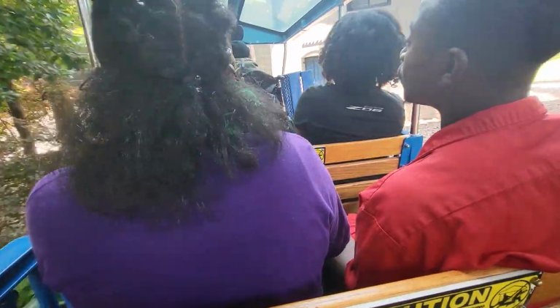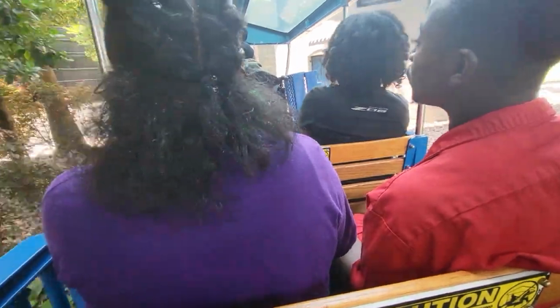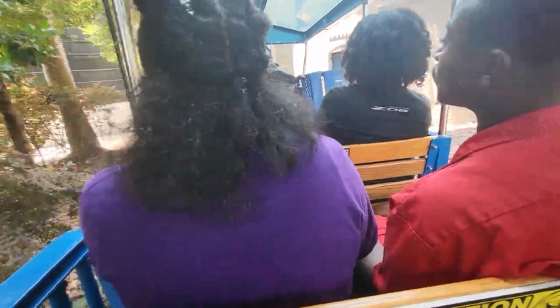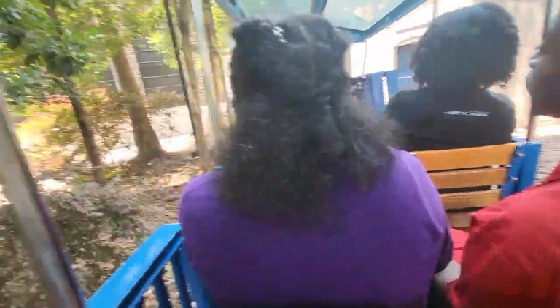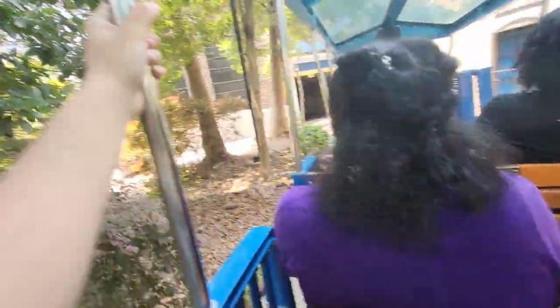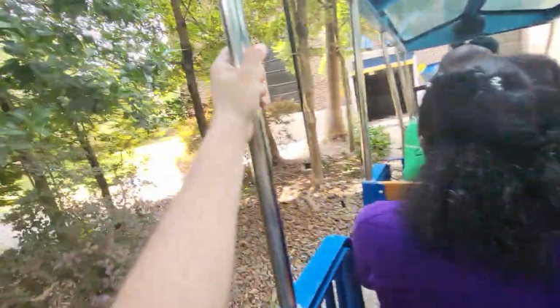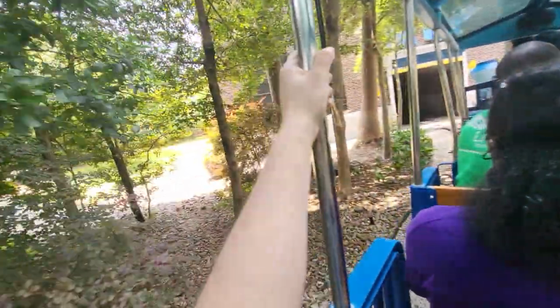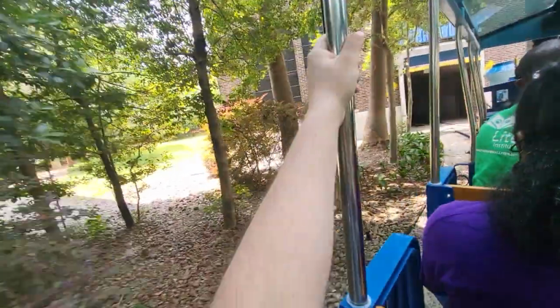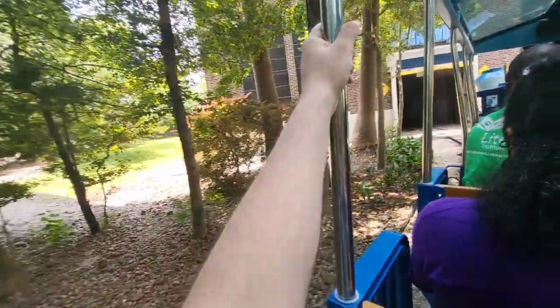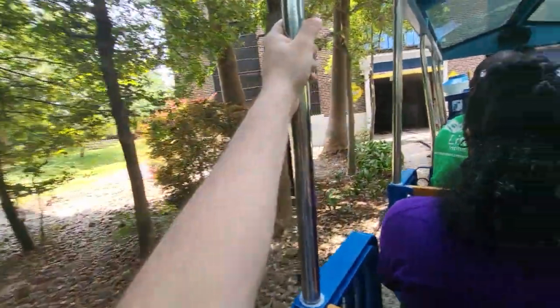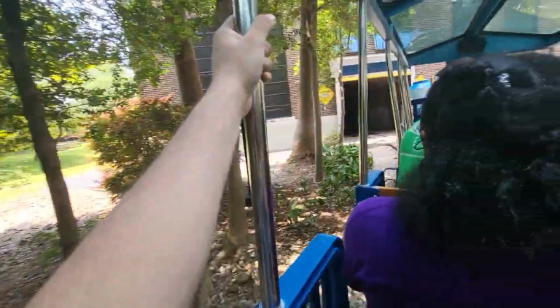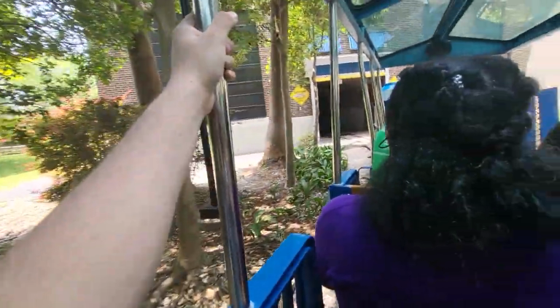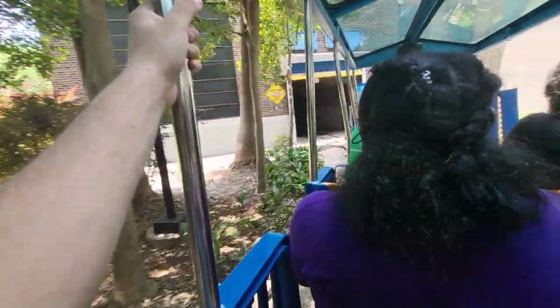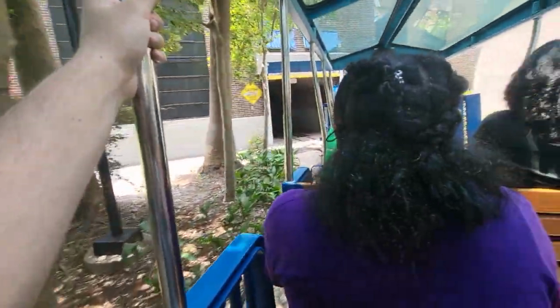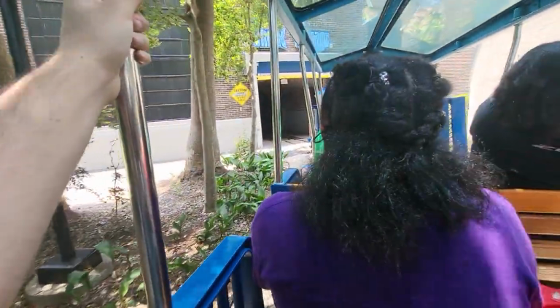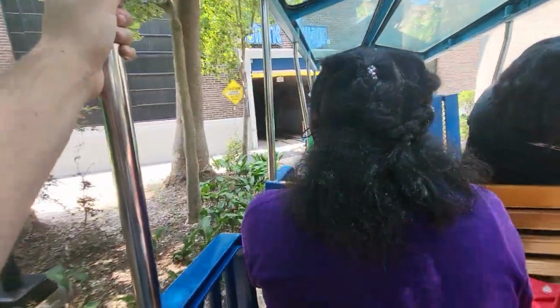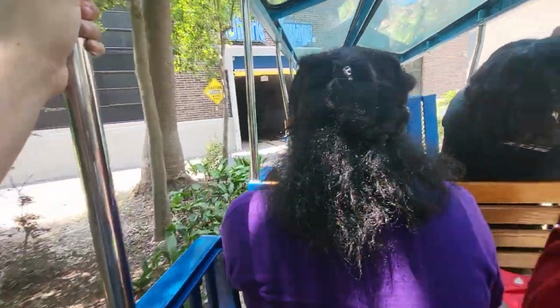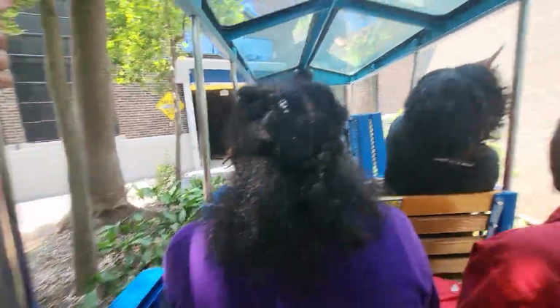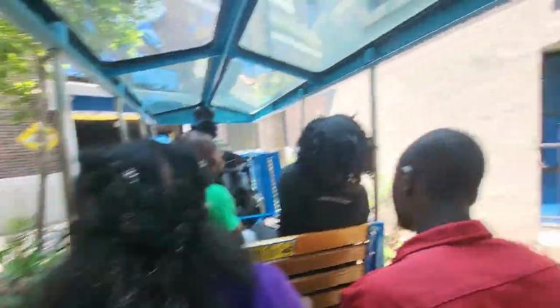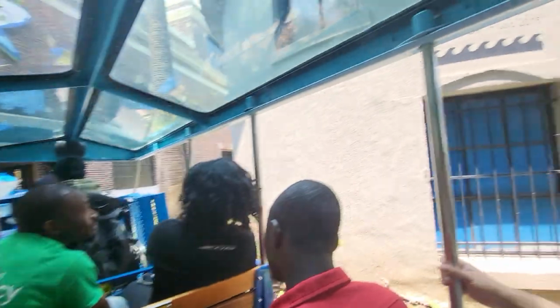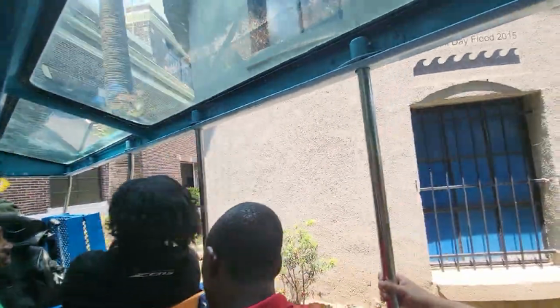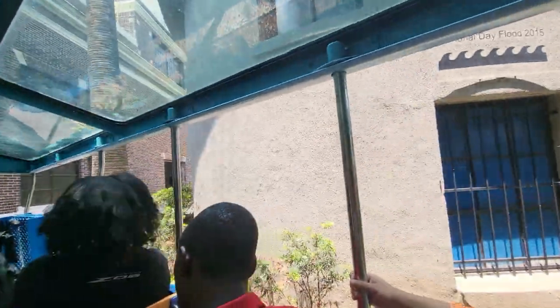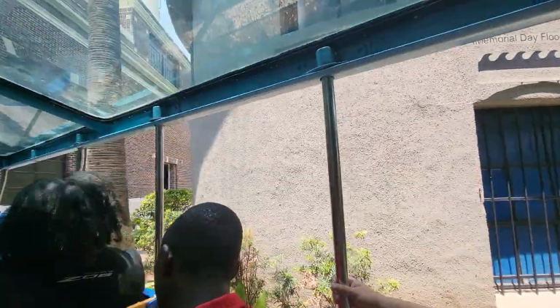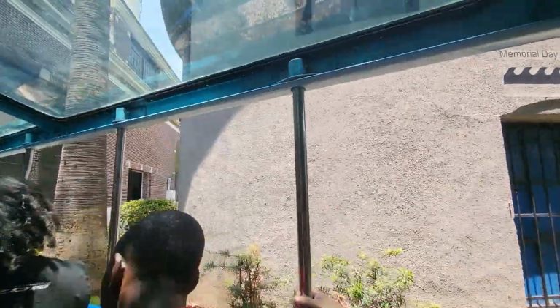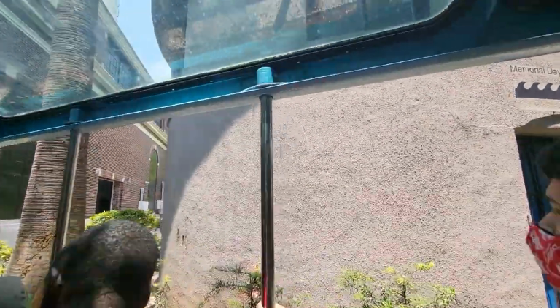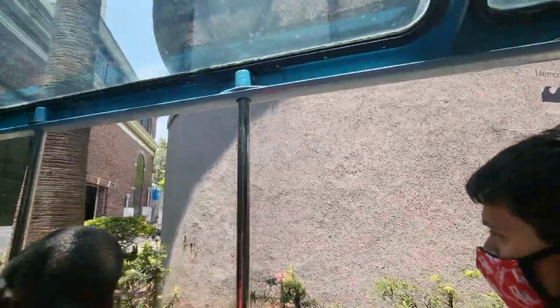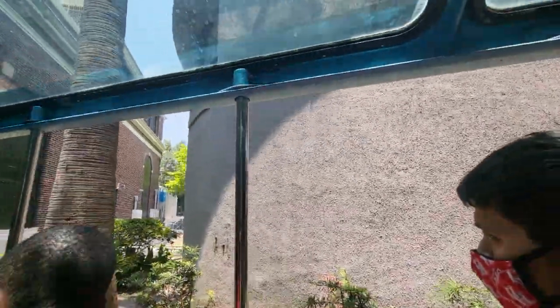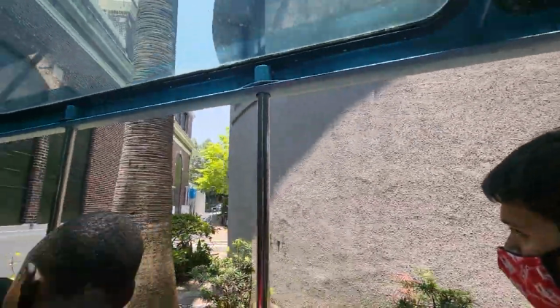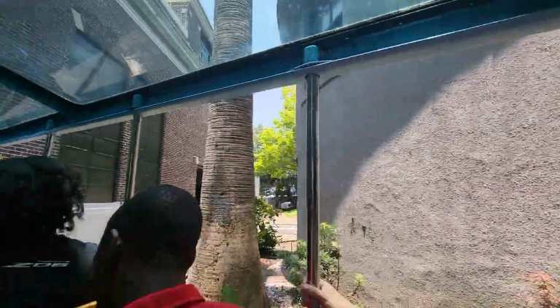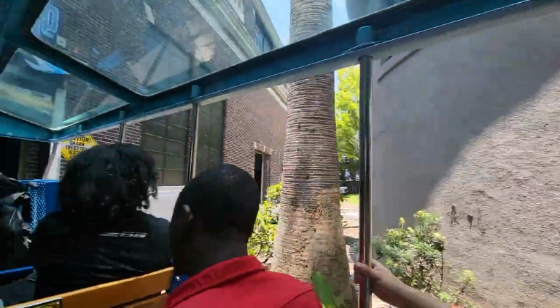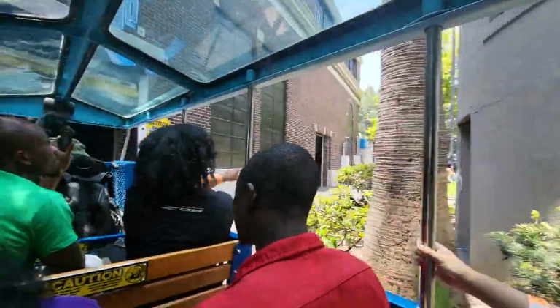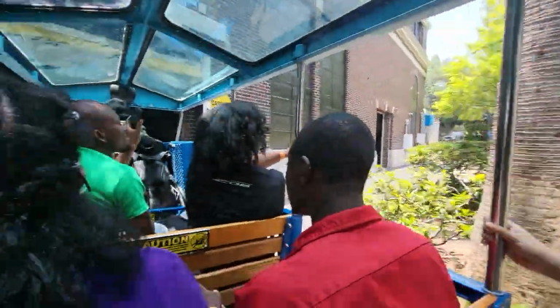If you look up to the building on your right, you'll see the marked flood lines from the last two major flood events.